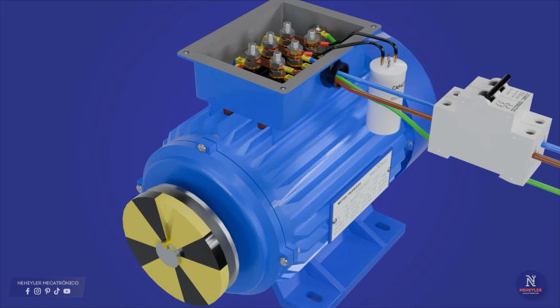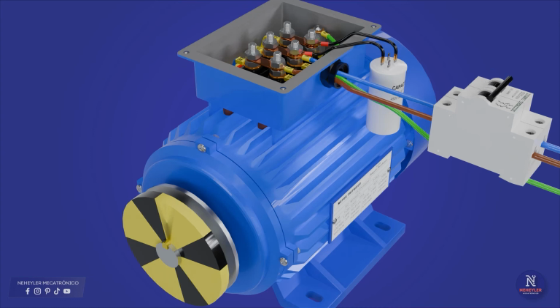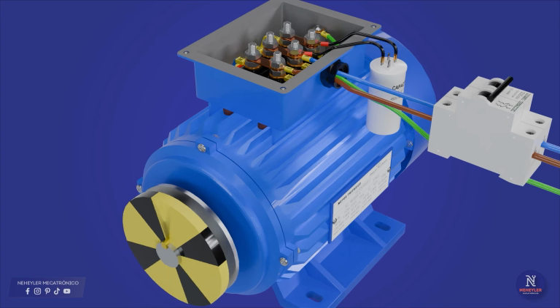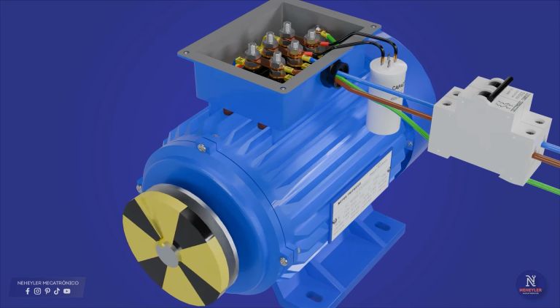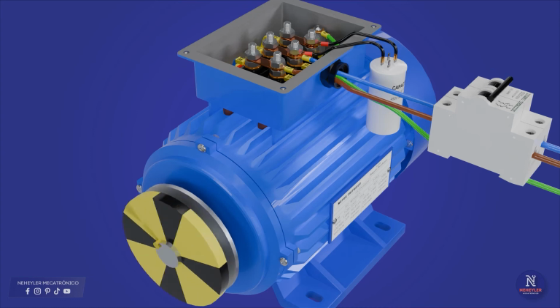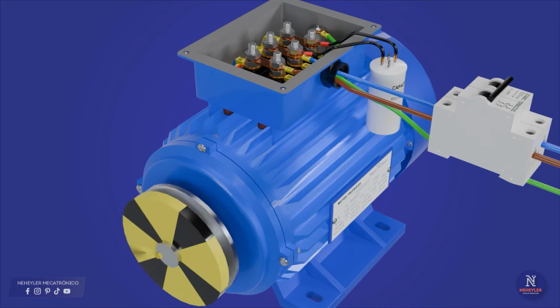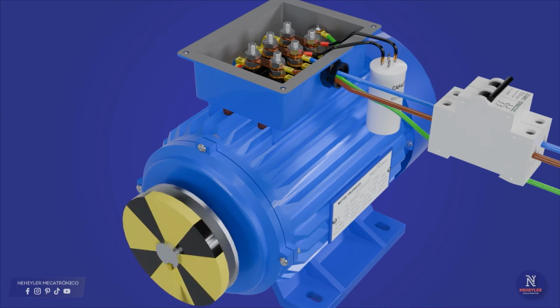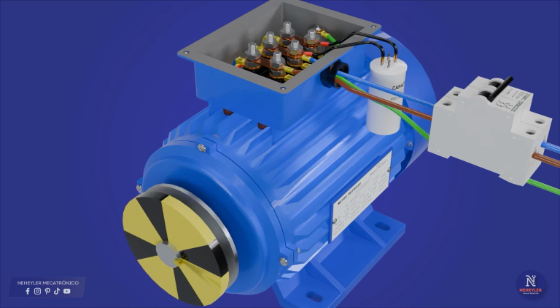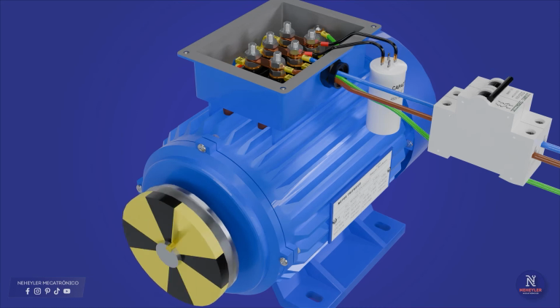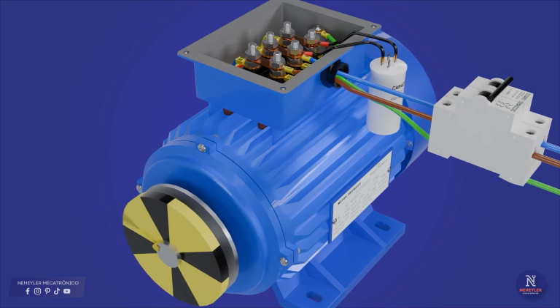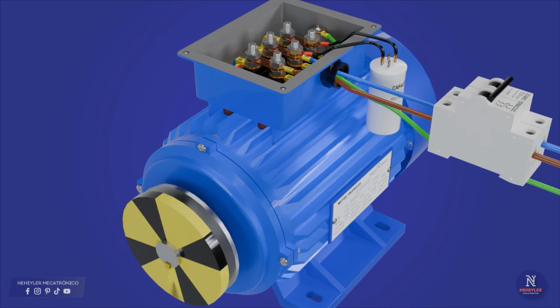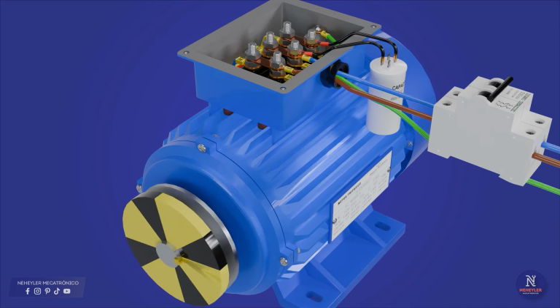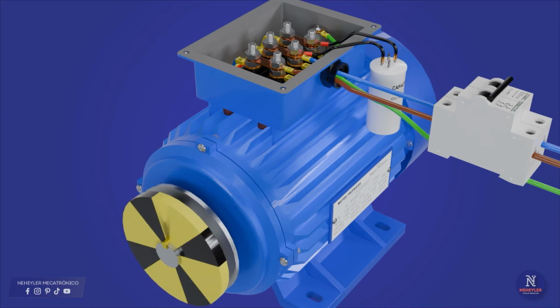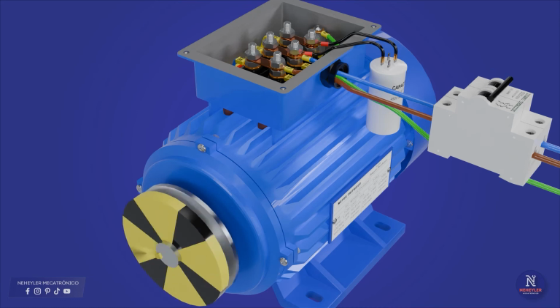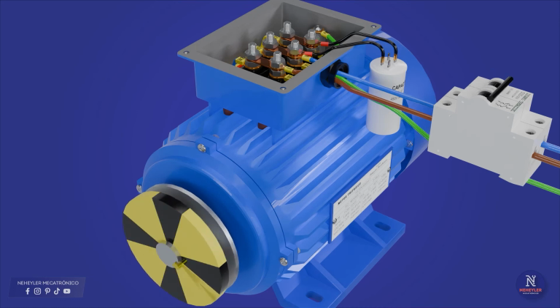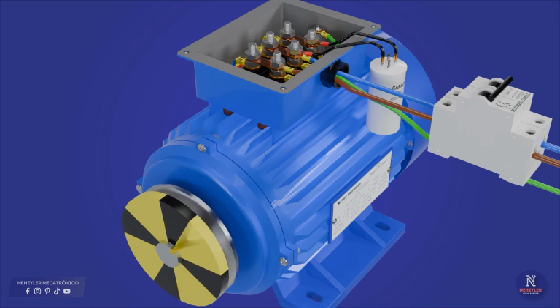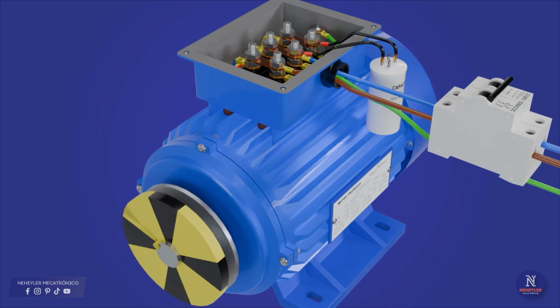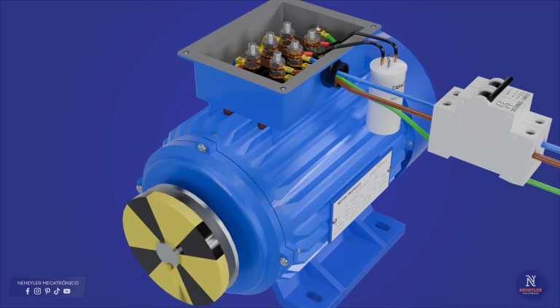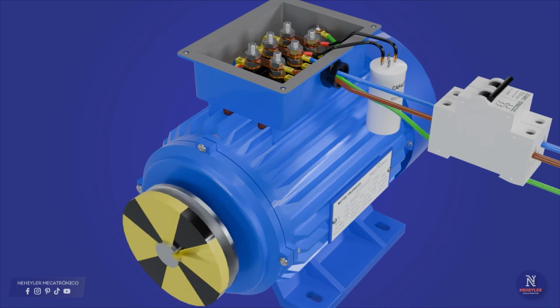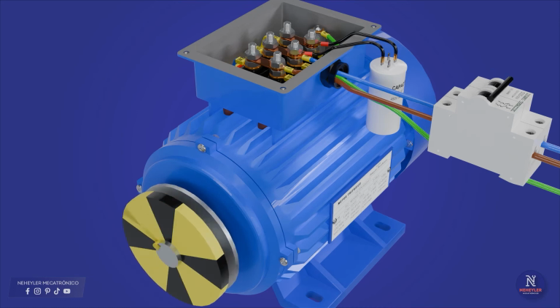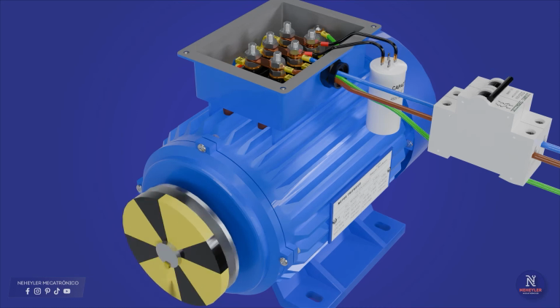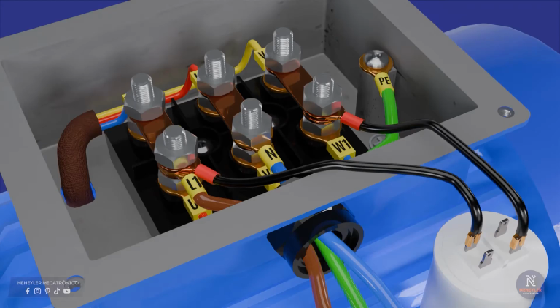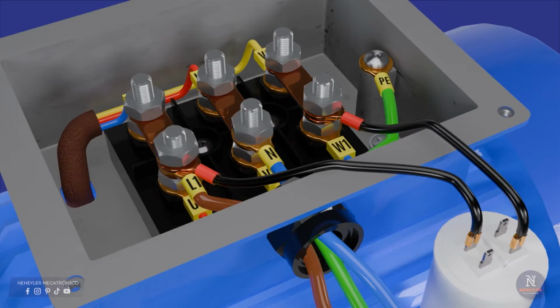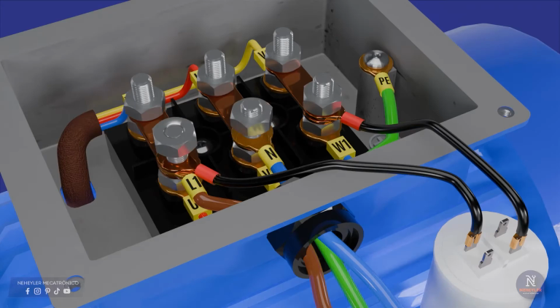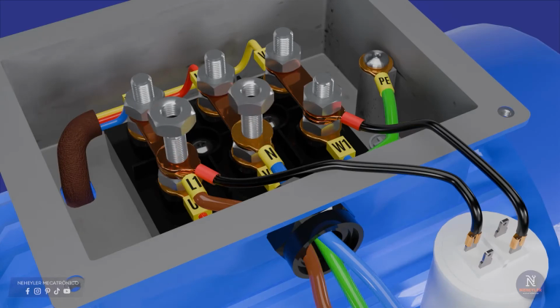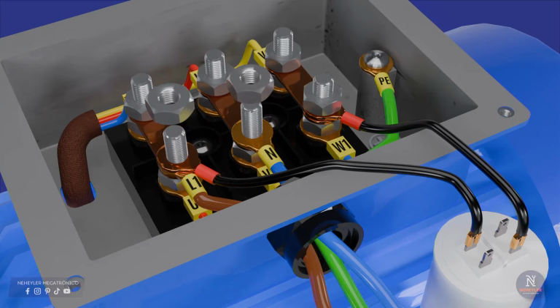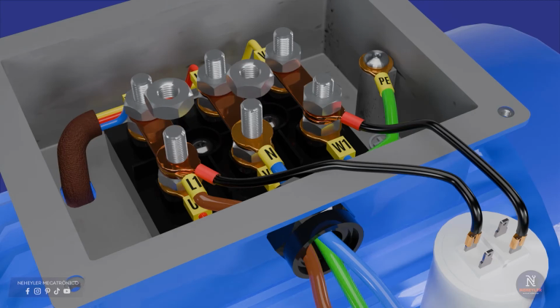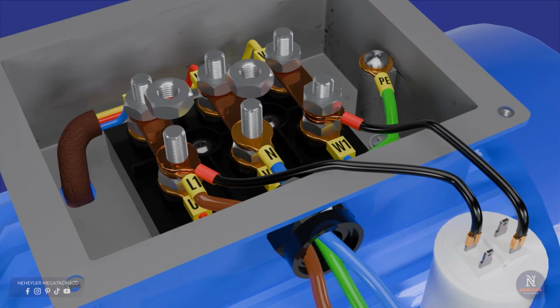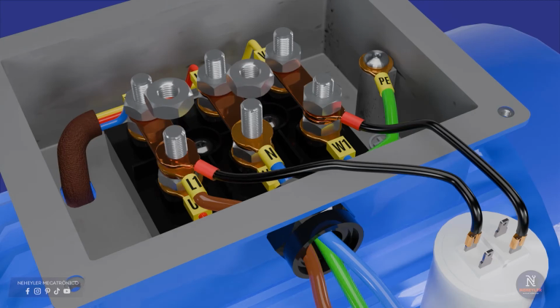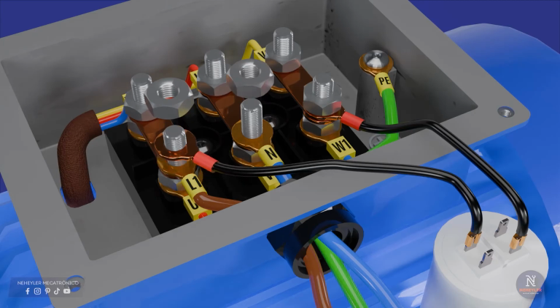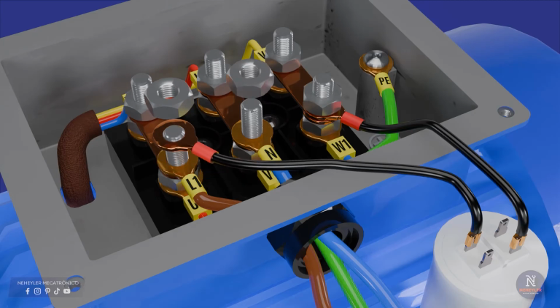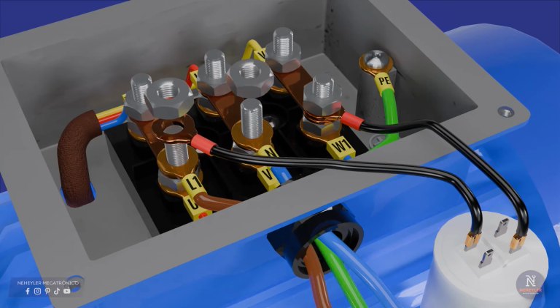In this video, I will briefly explain how to connect a three-phase motor to a single-phase power line.